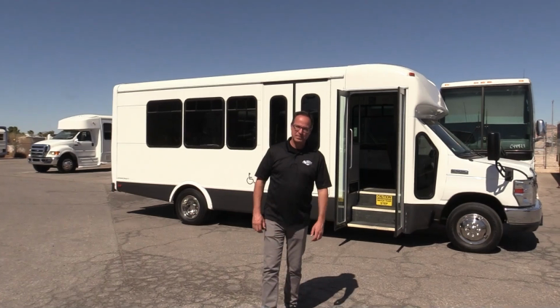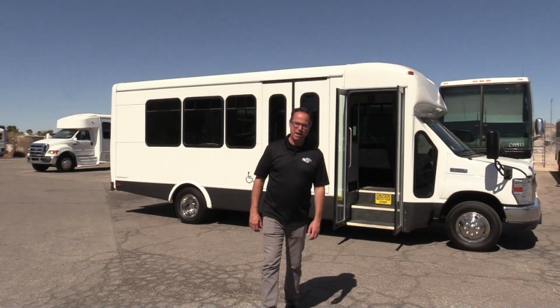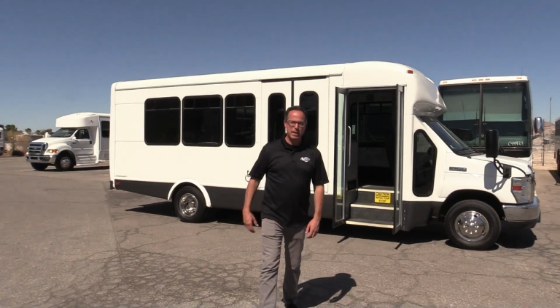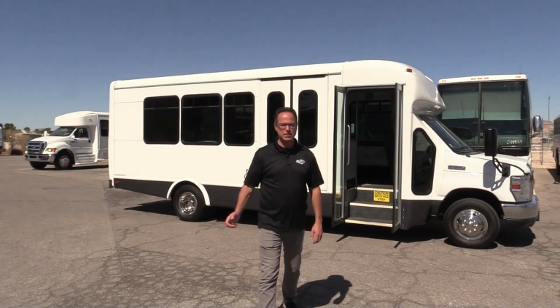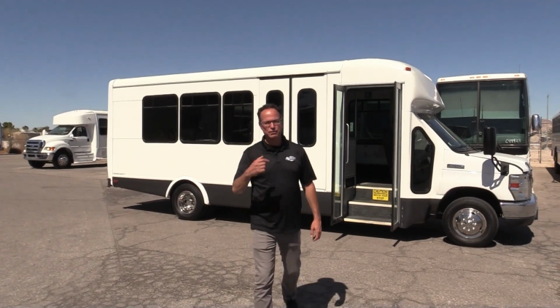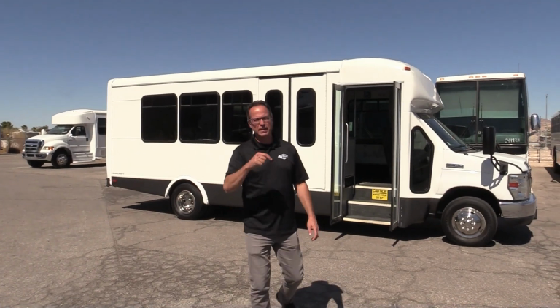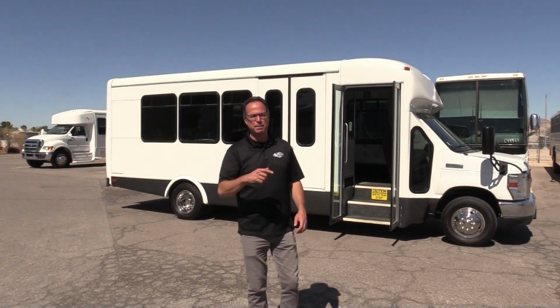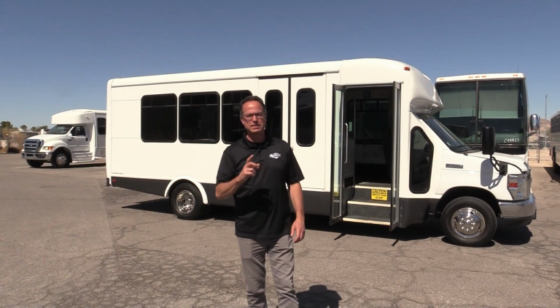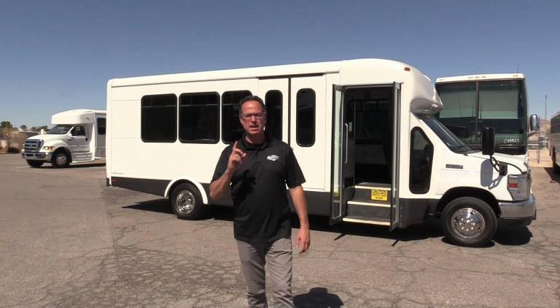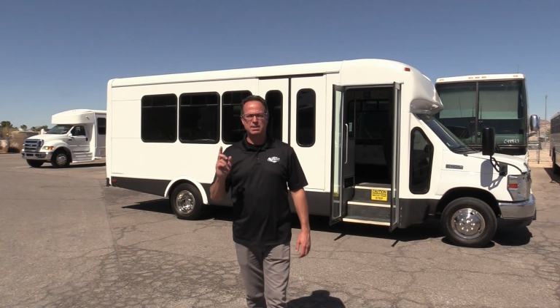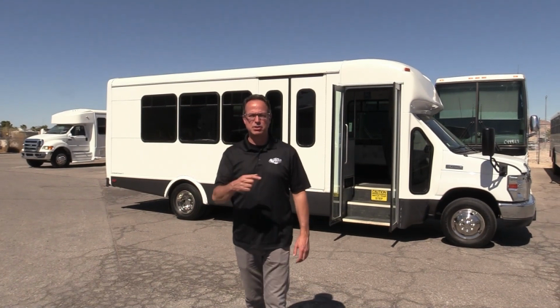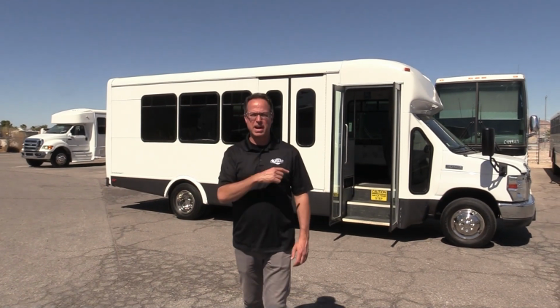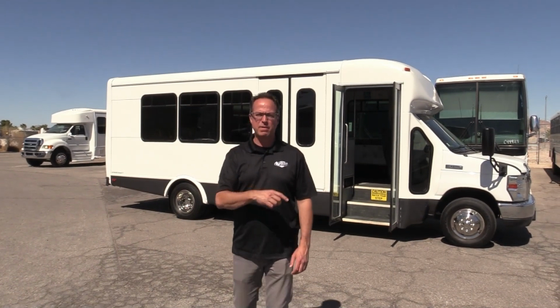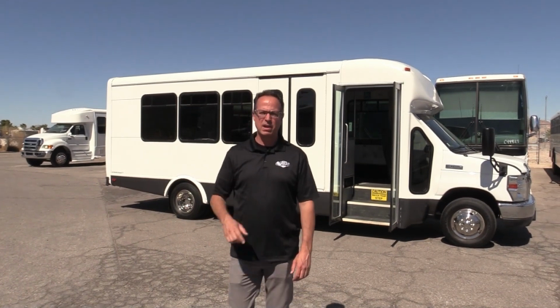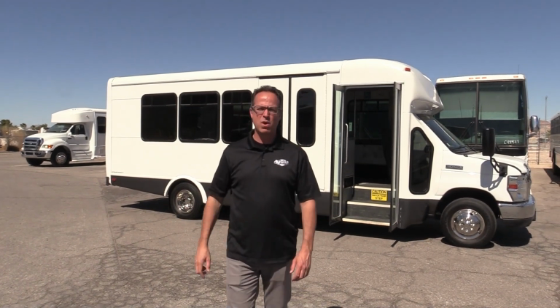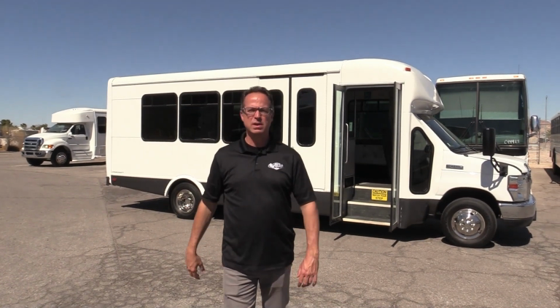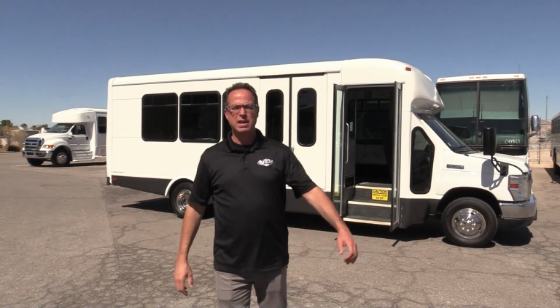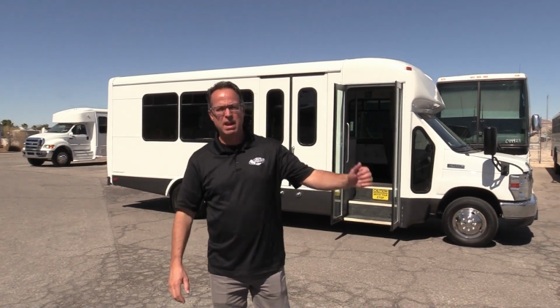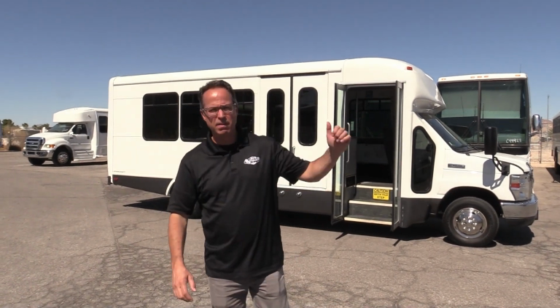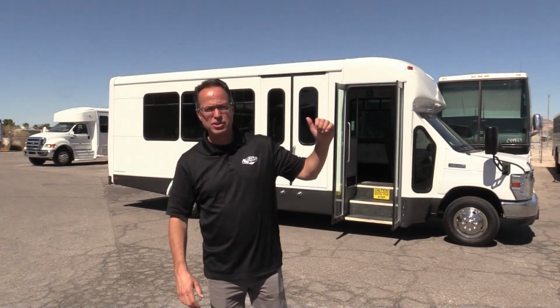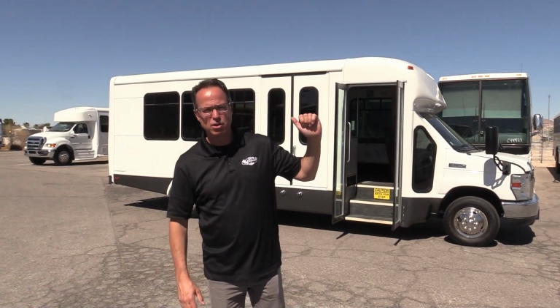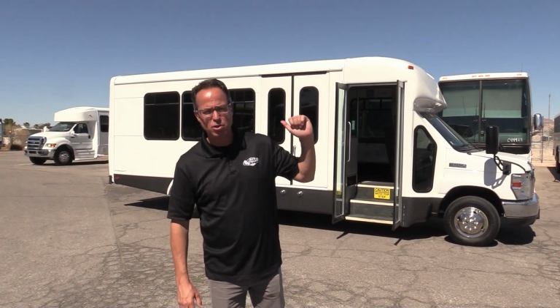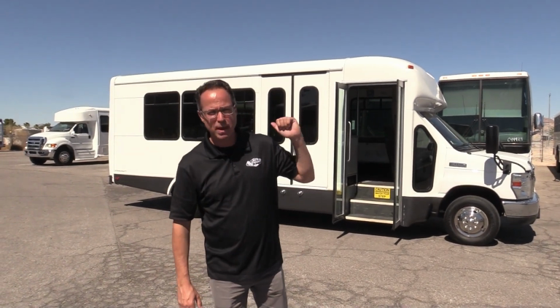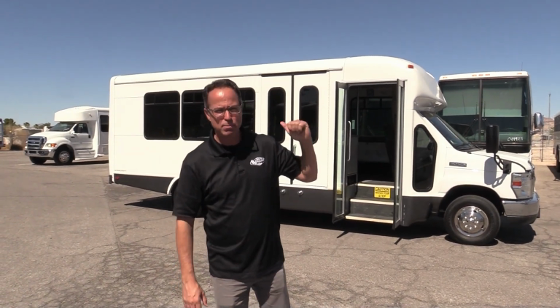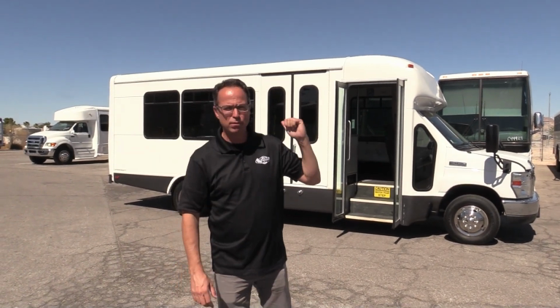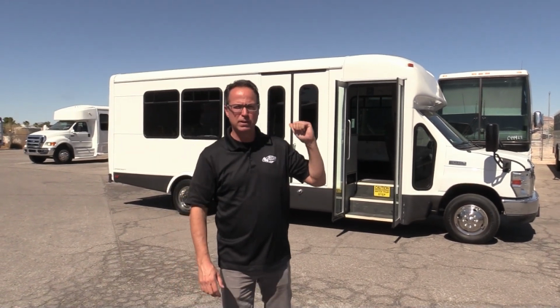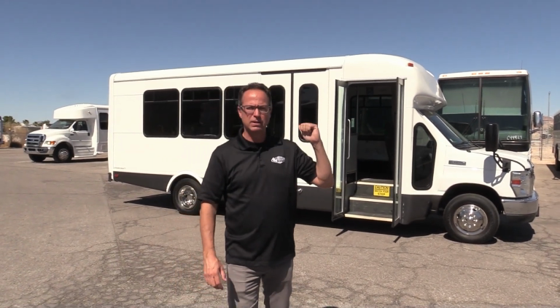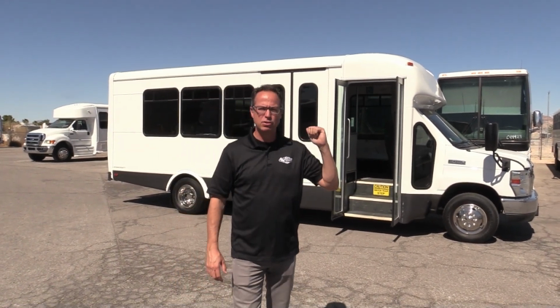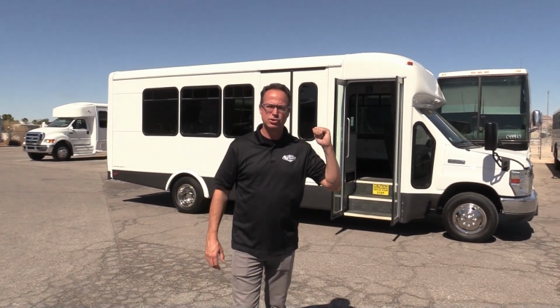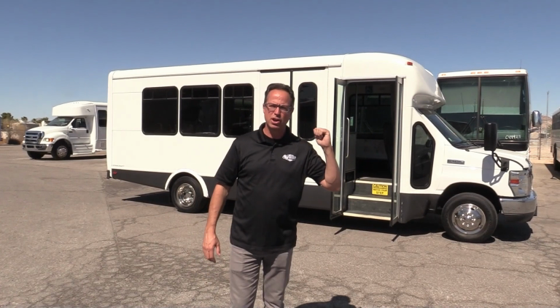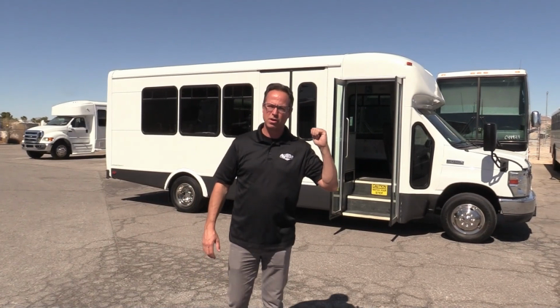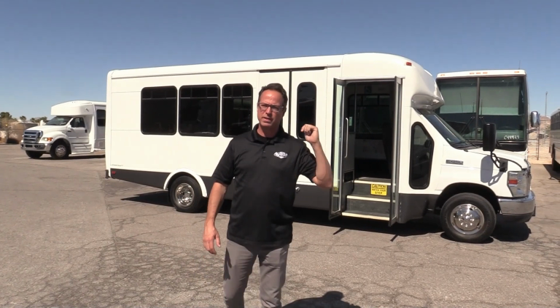Hey everybody, it's Las Vegas Bus Sales. I'm Johnny Ringo, here to show you a beautiful little used shuttle.